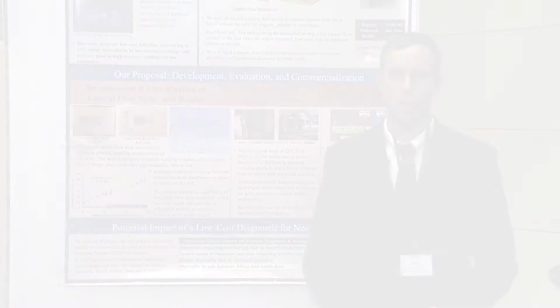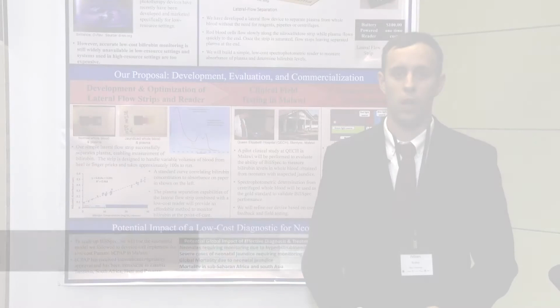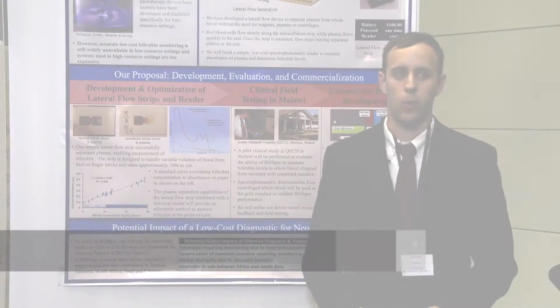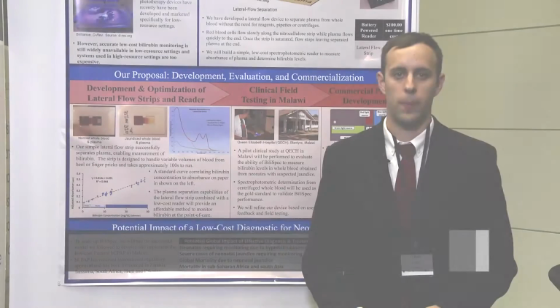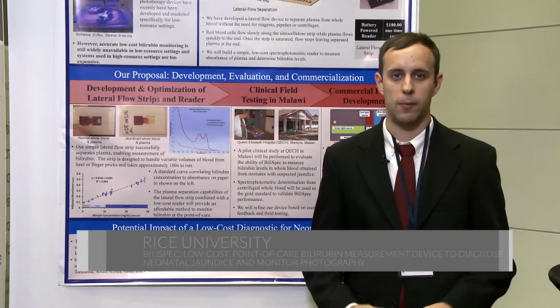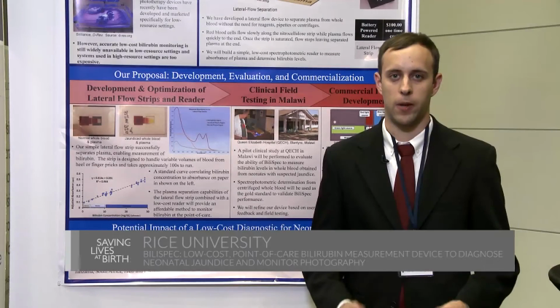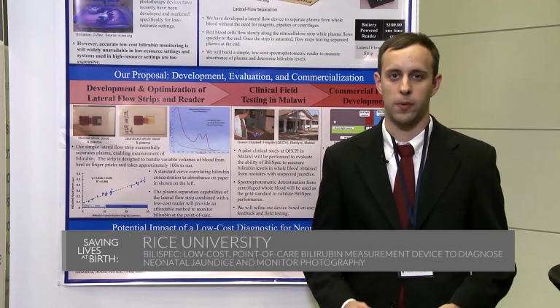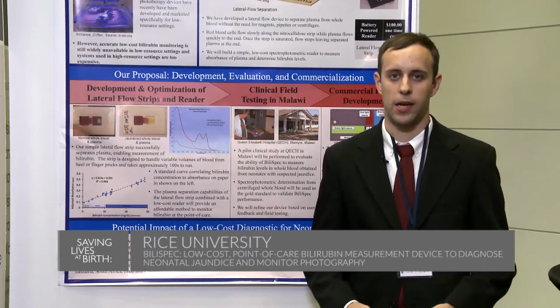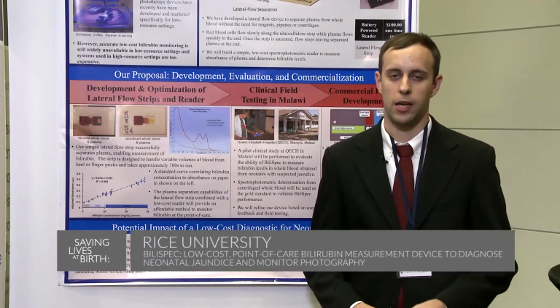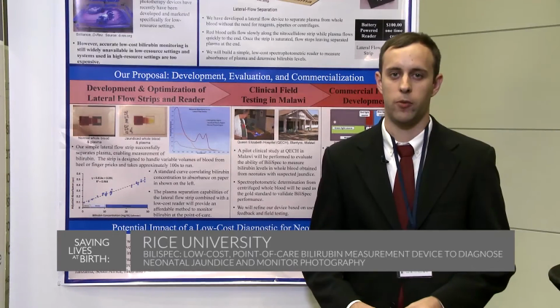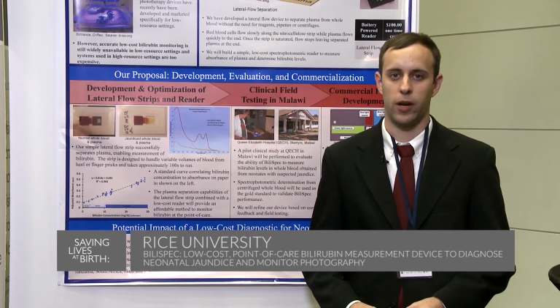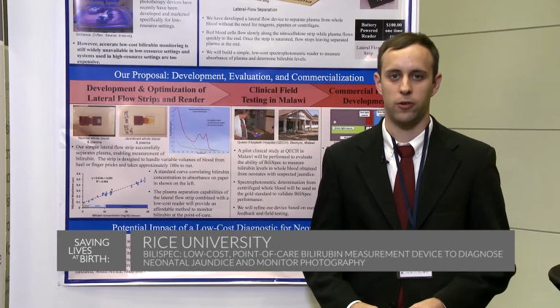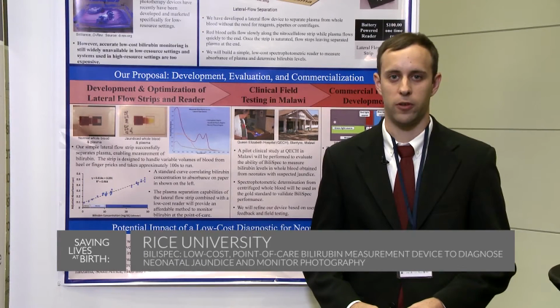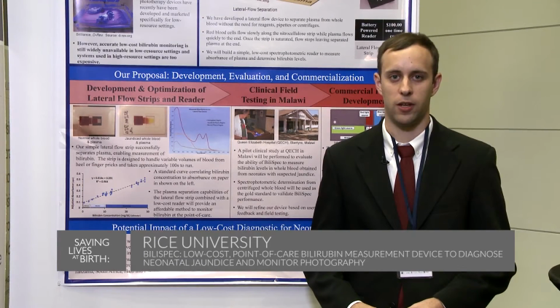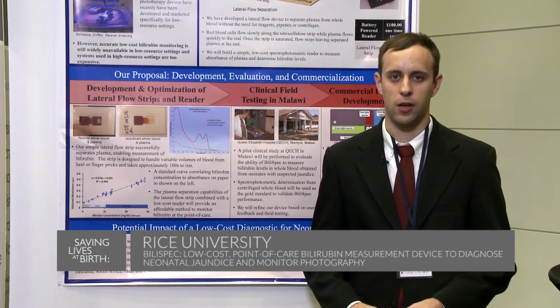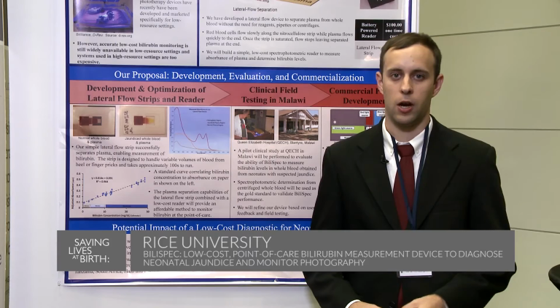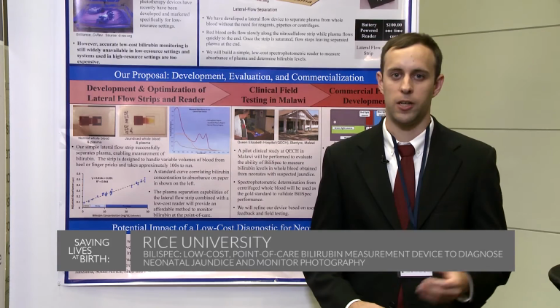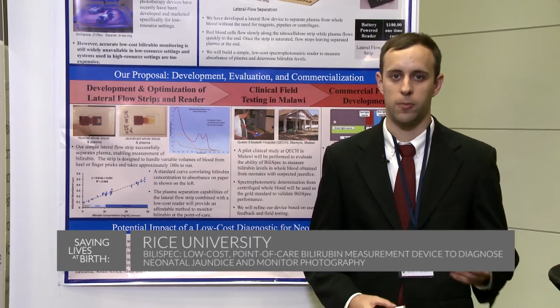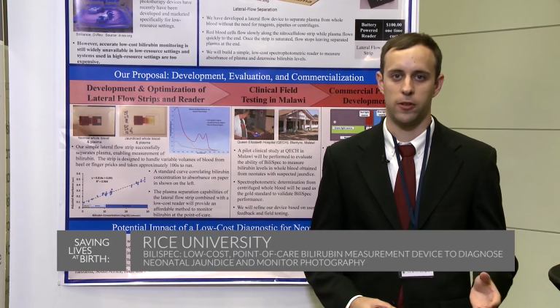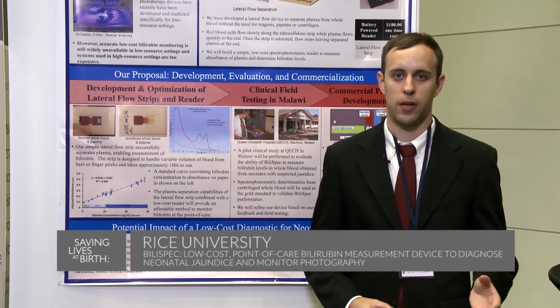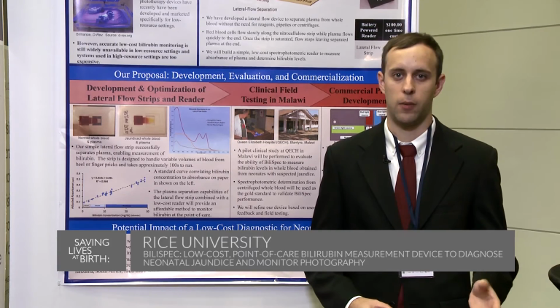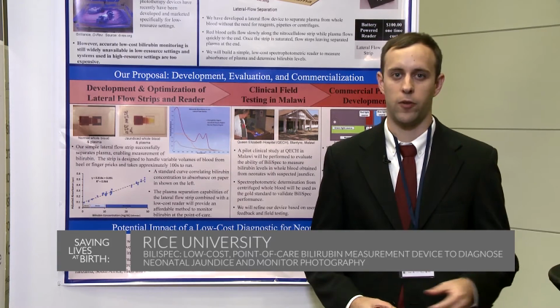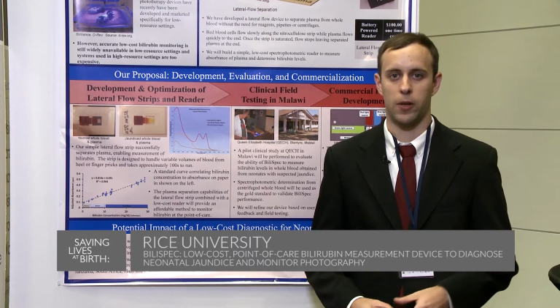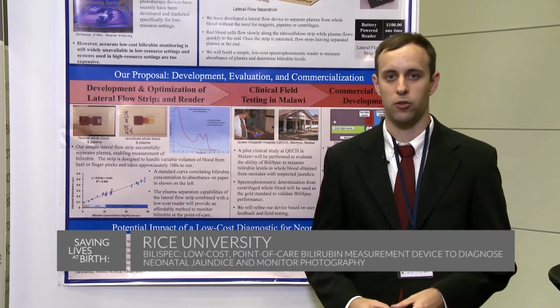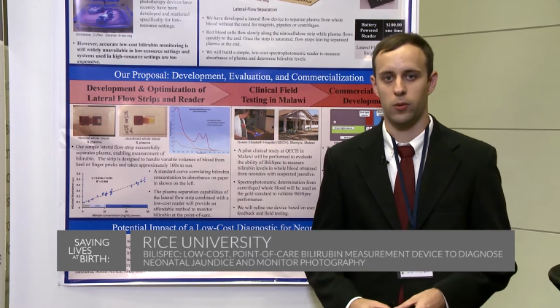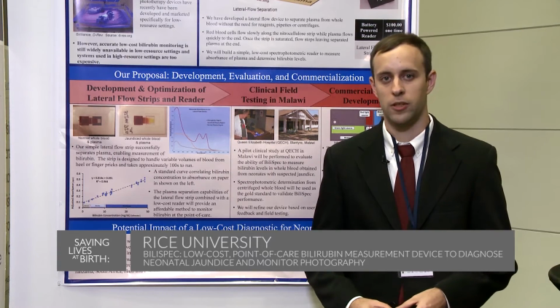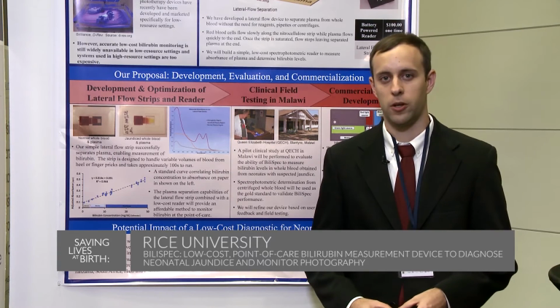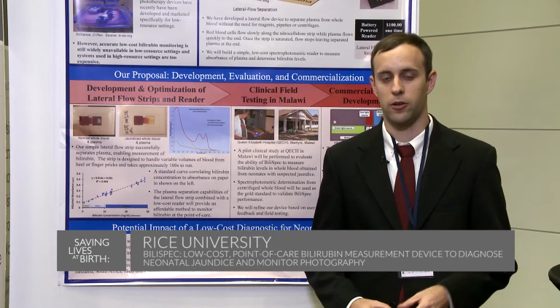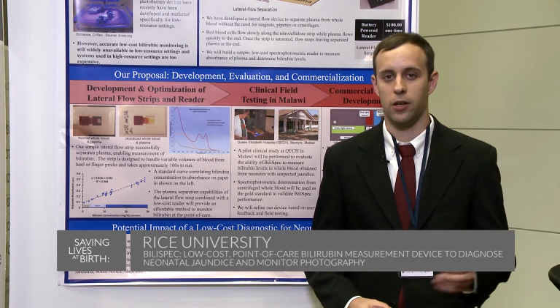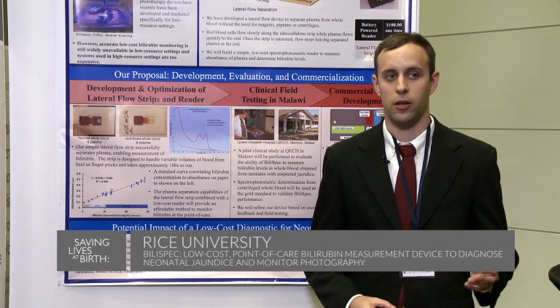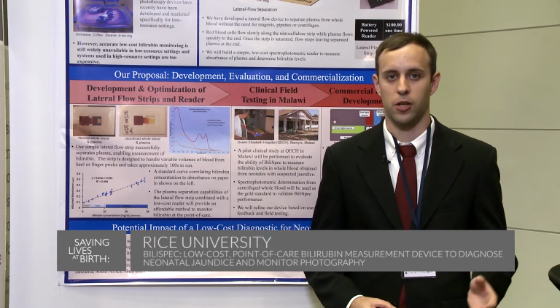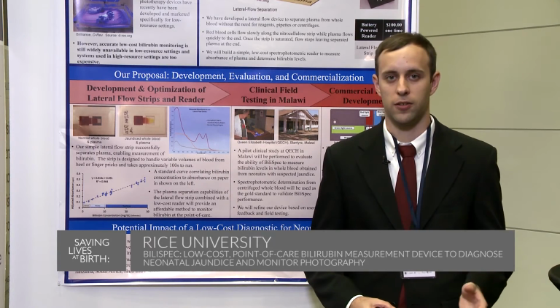Hello, my name is Pelham Cahy, and I'm from Rice University. Our team is Bilispec, and we're developing a tool to monitor neonatal jaundice.